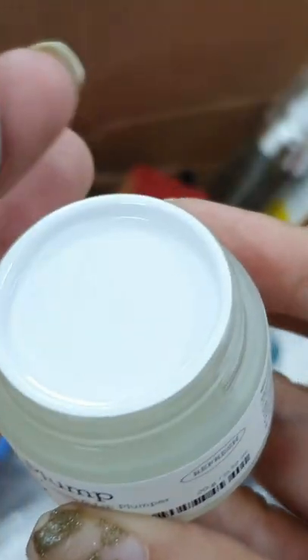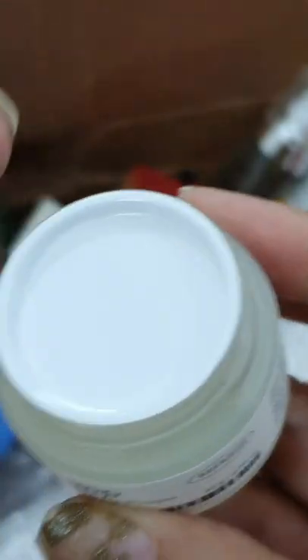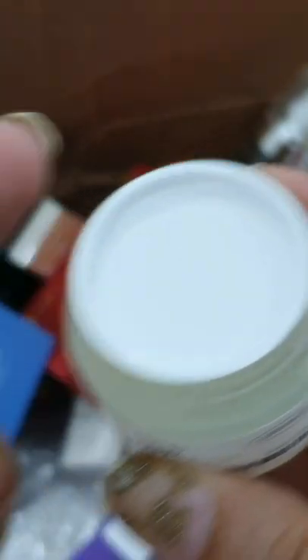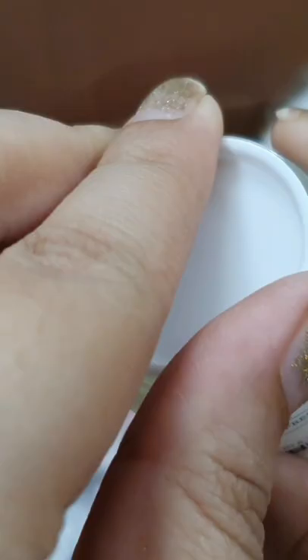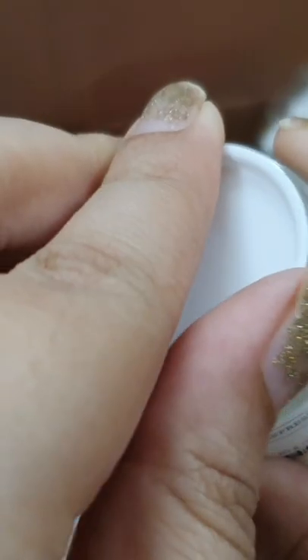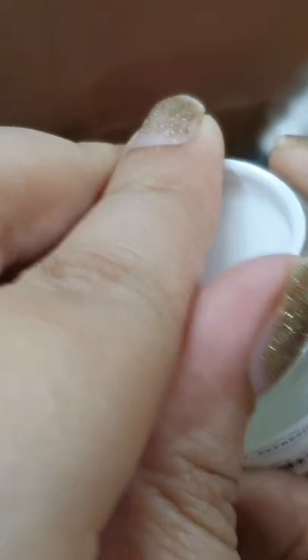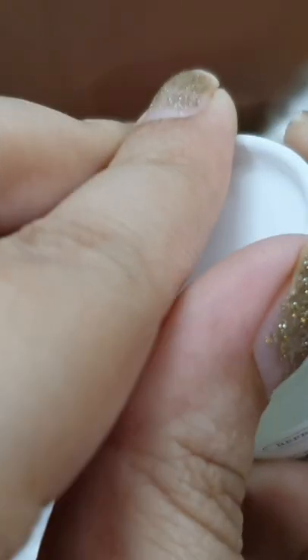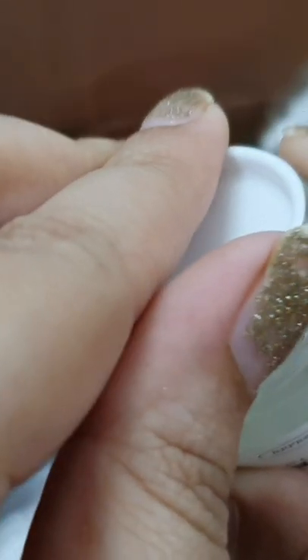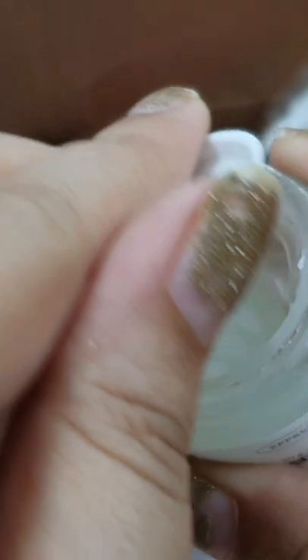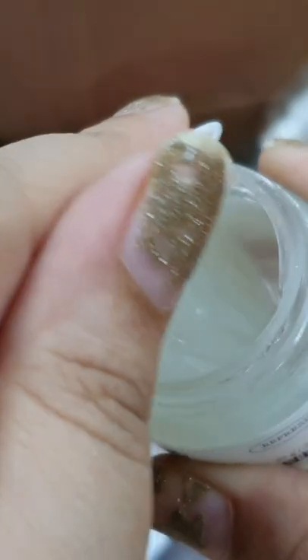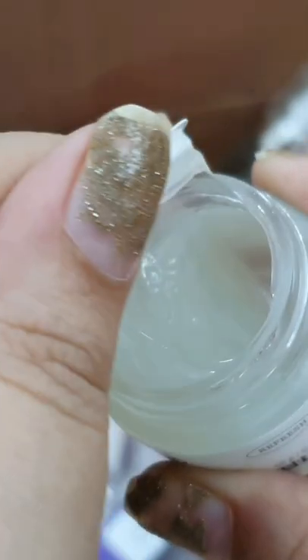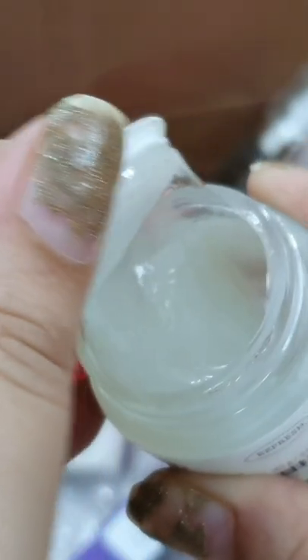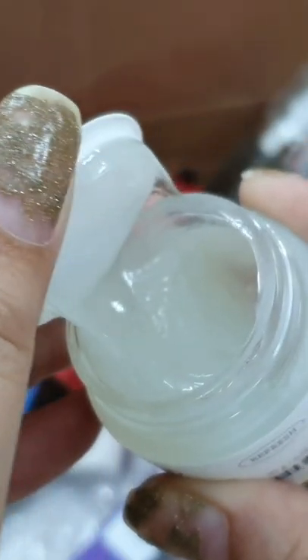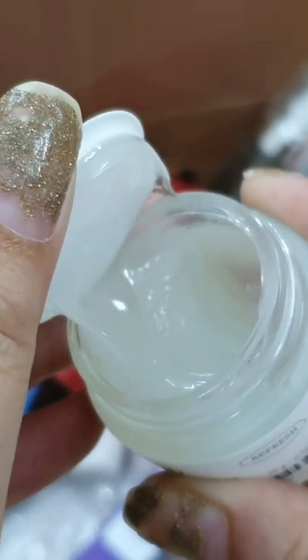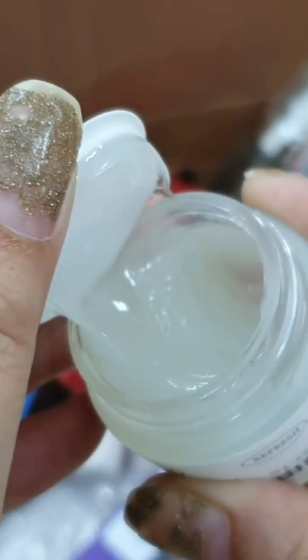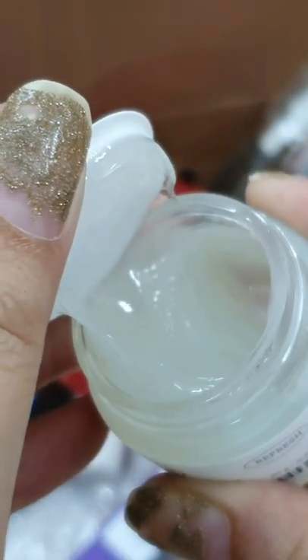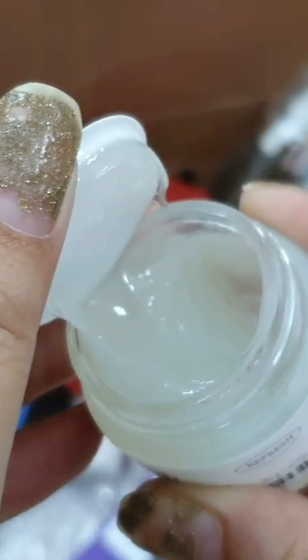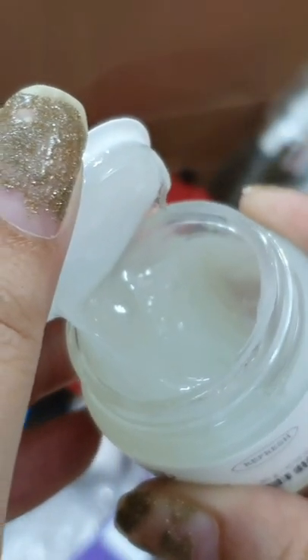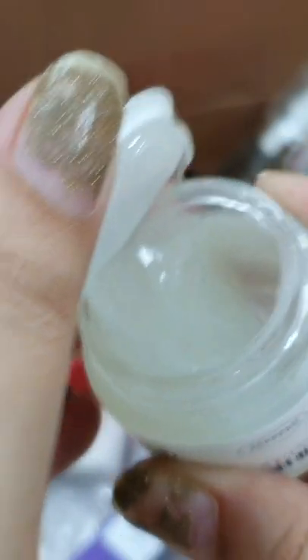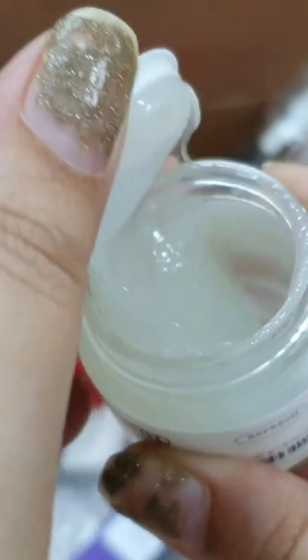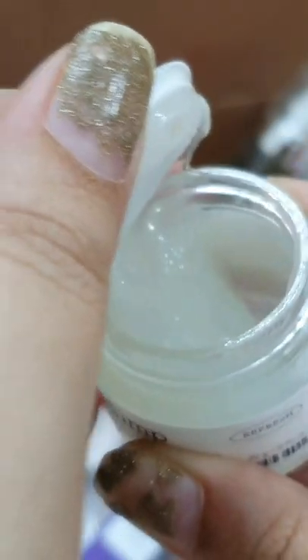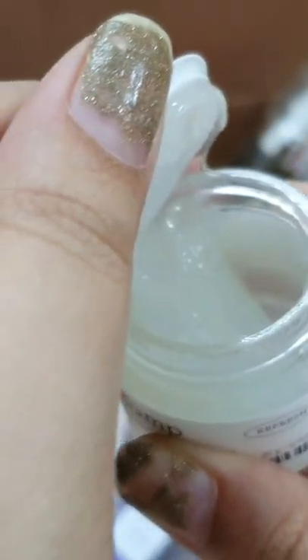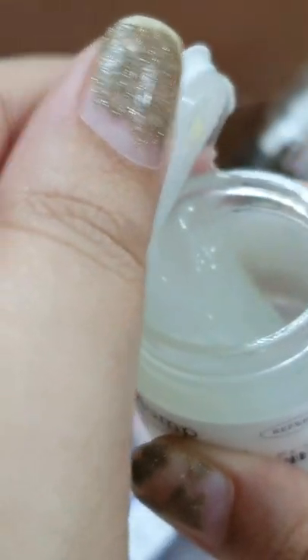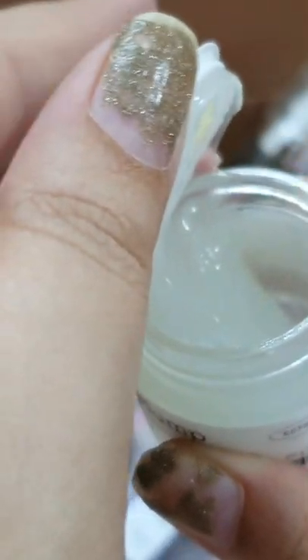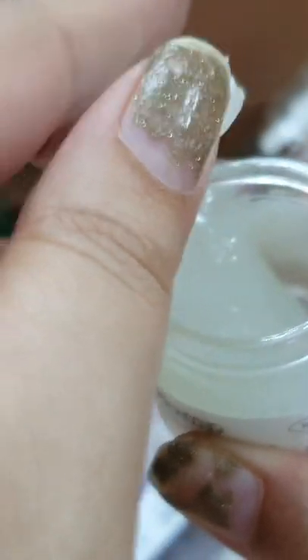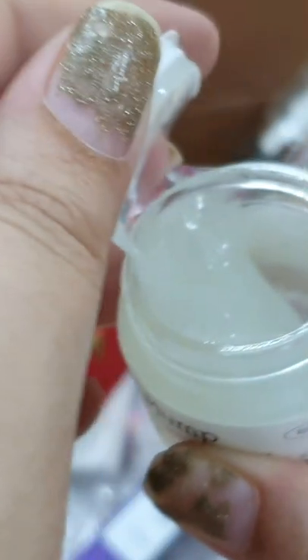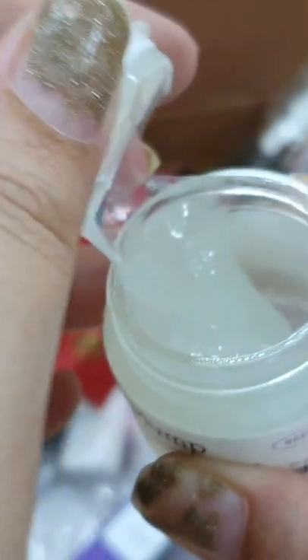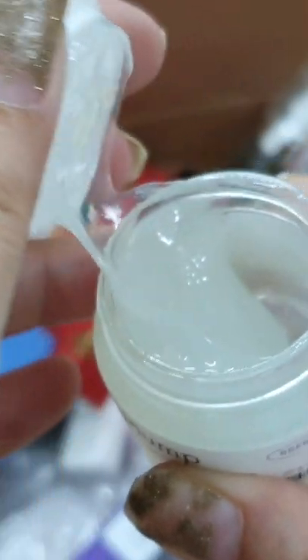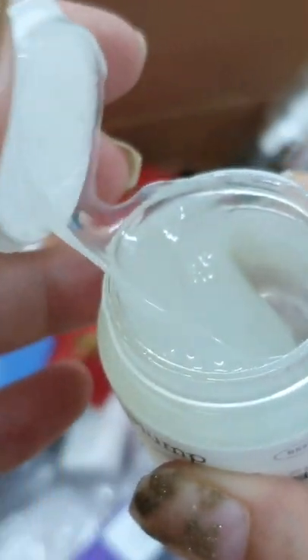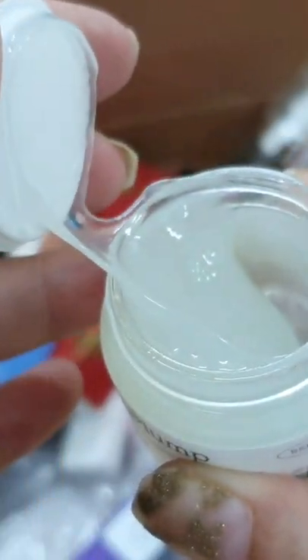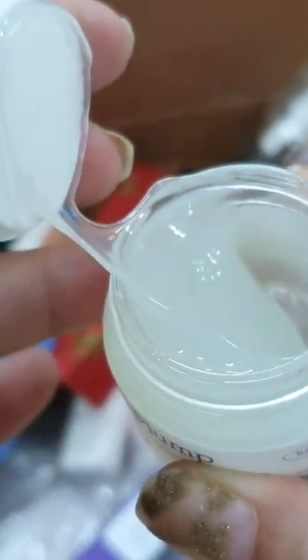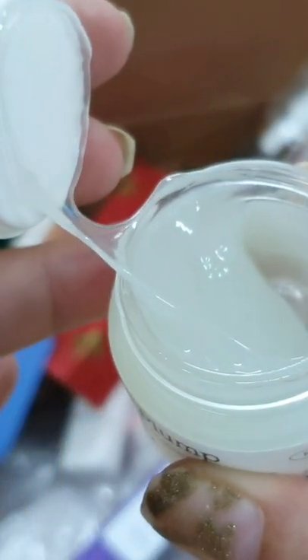It has a gel cream texture which is slimy. I am amazed by its texture.